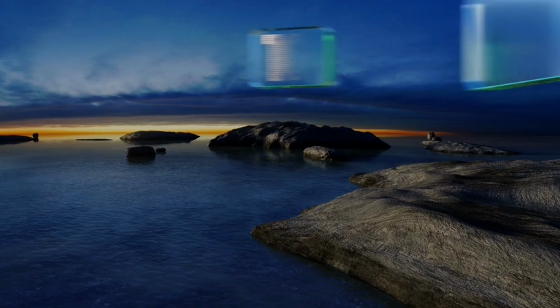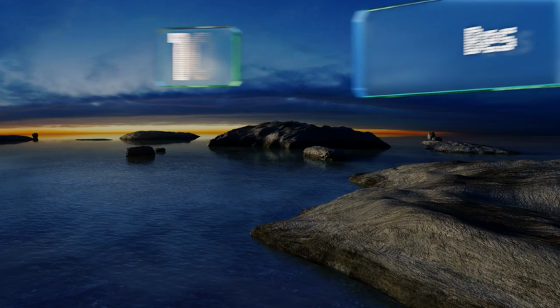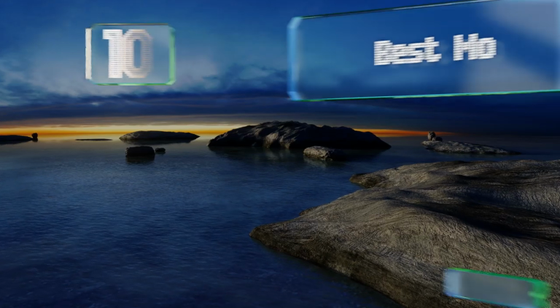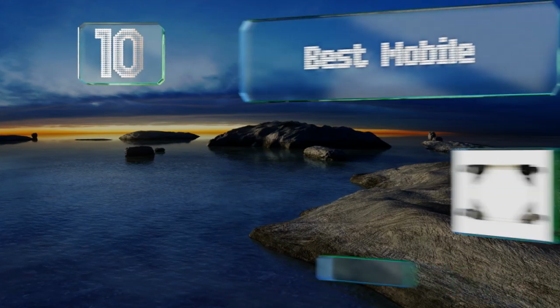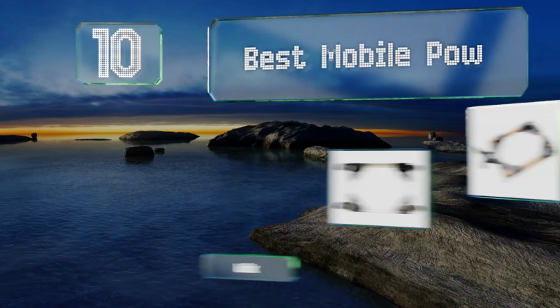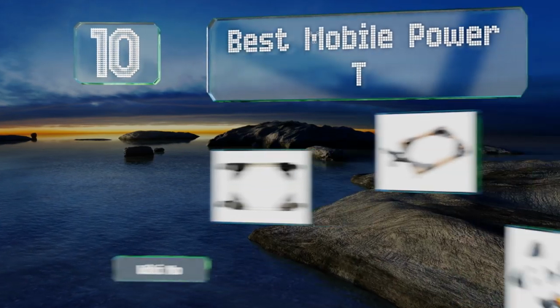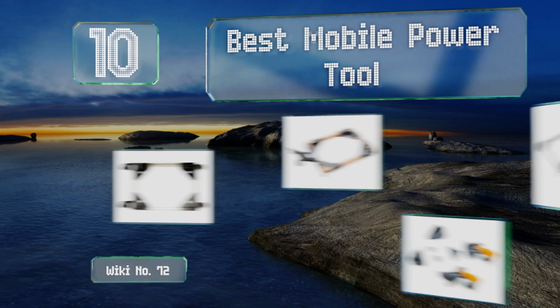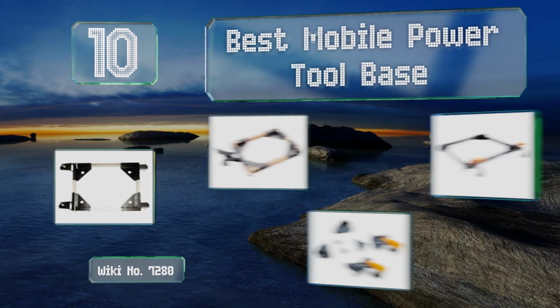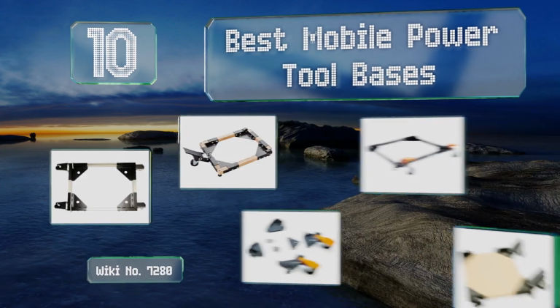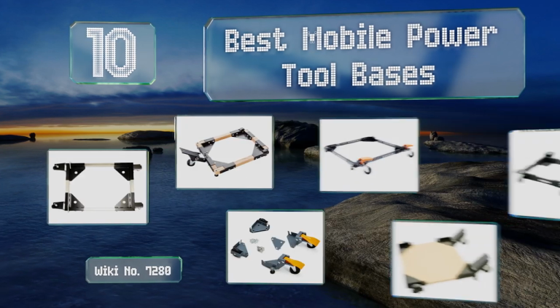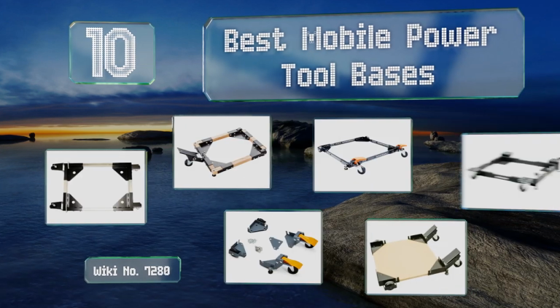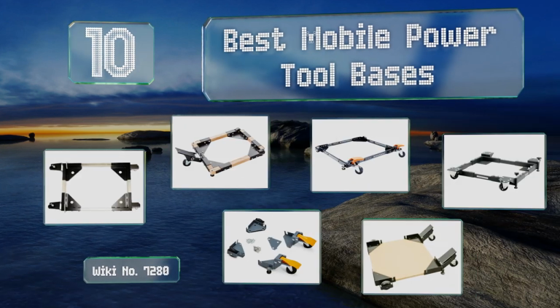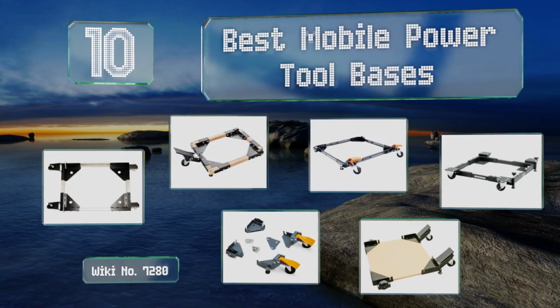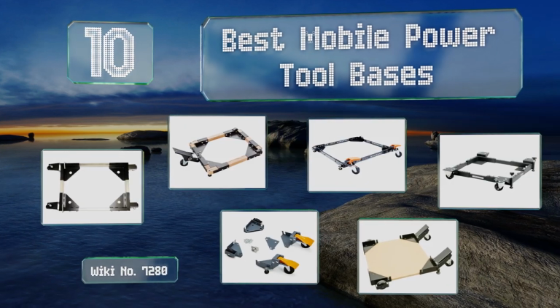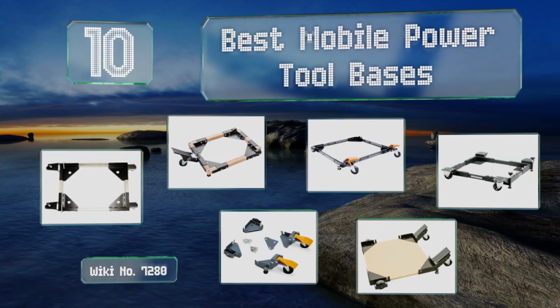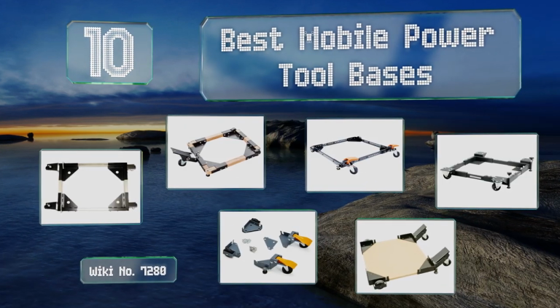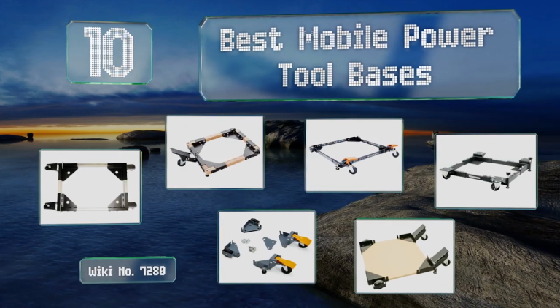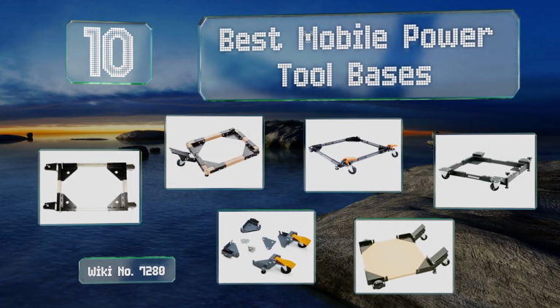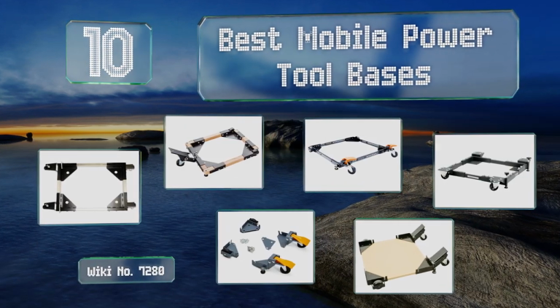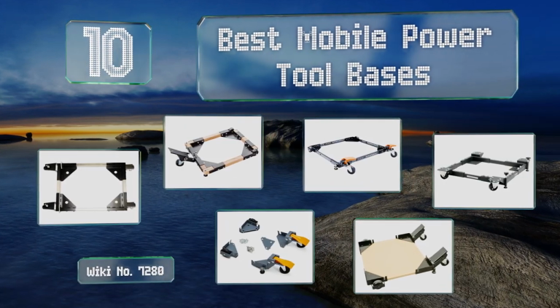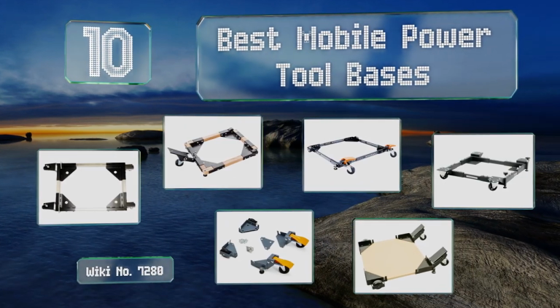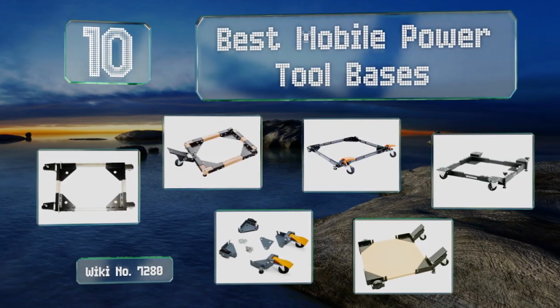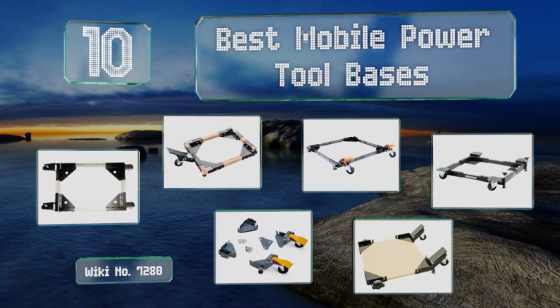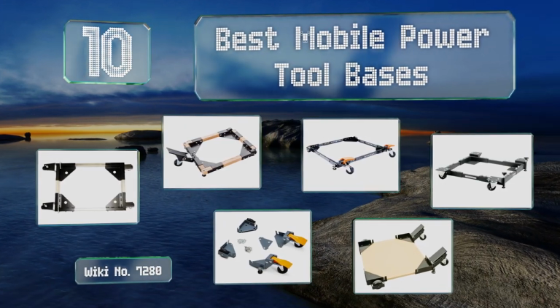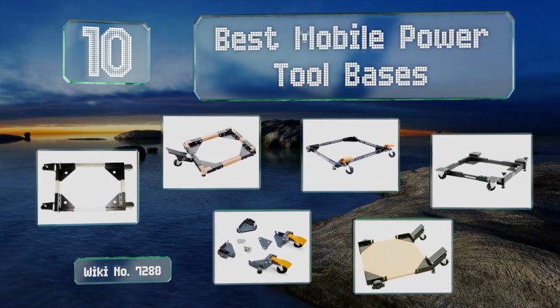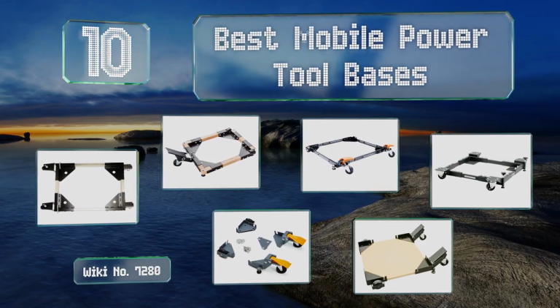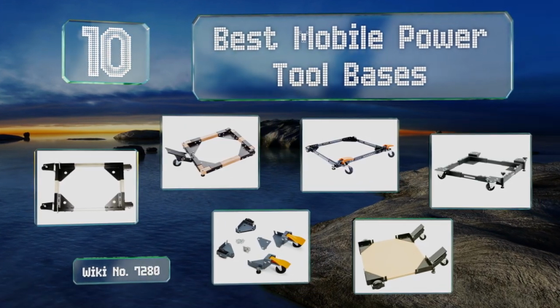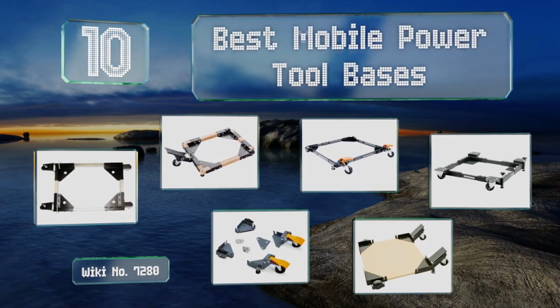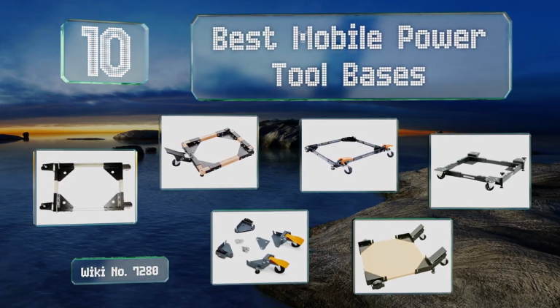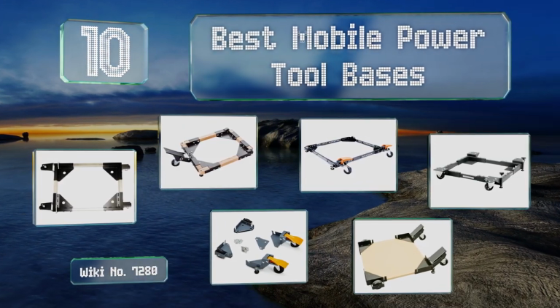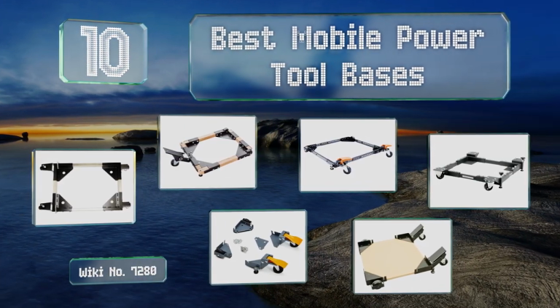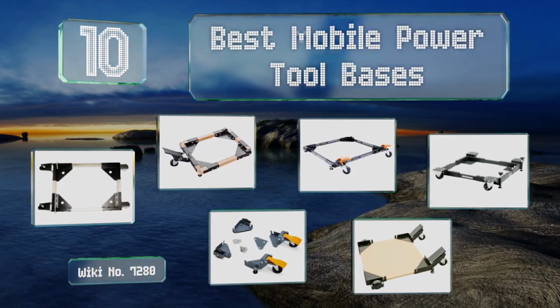EasyVid presents the 10 best mobile power tool bases. Let's get started with the list.